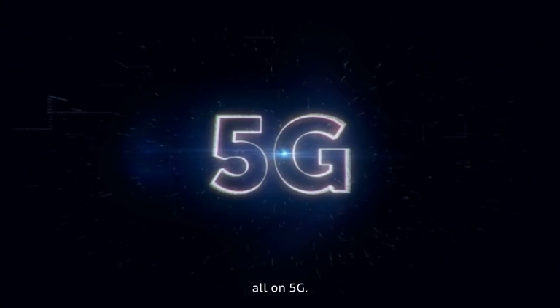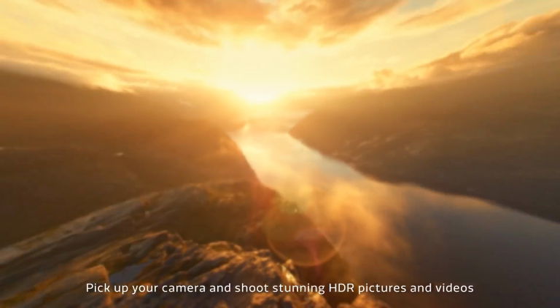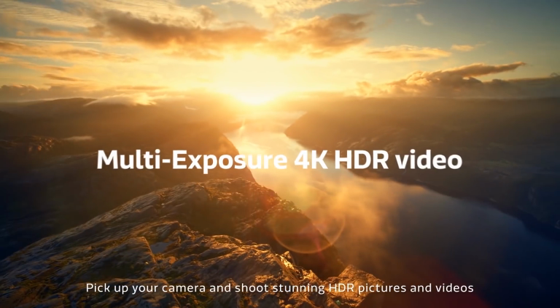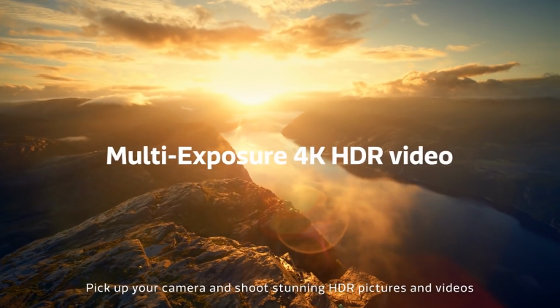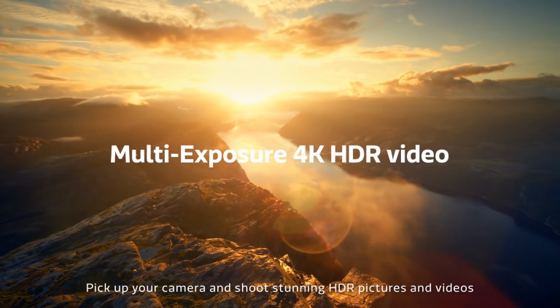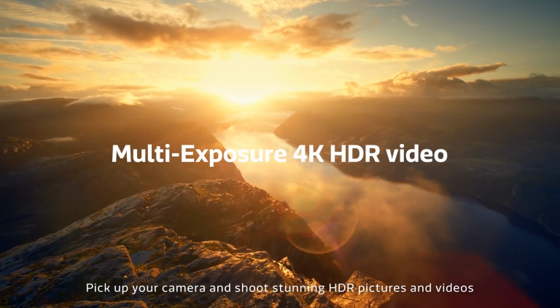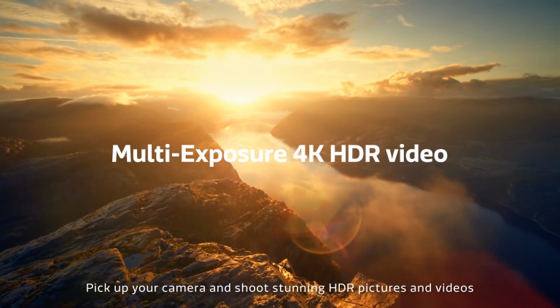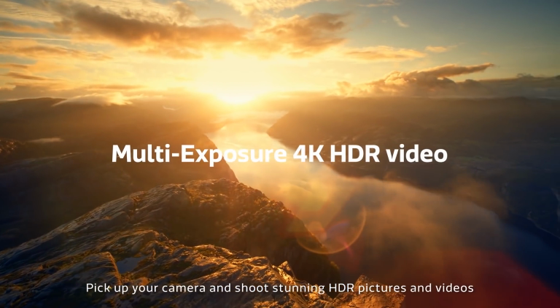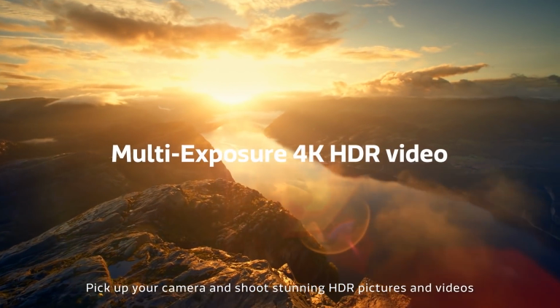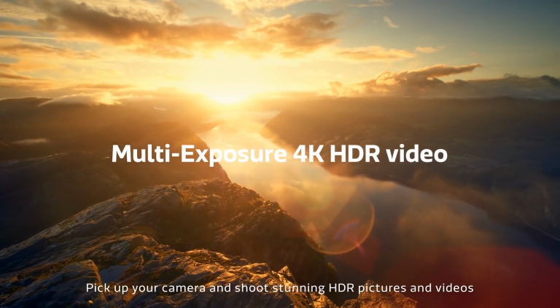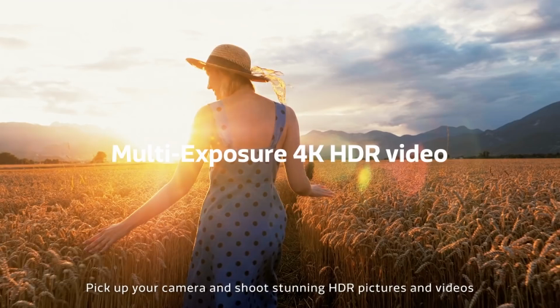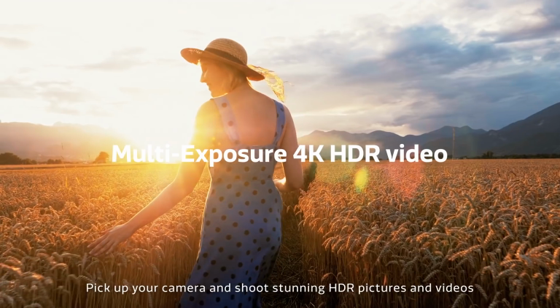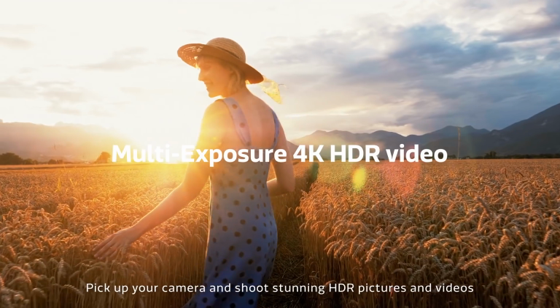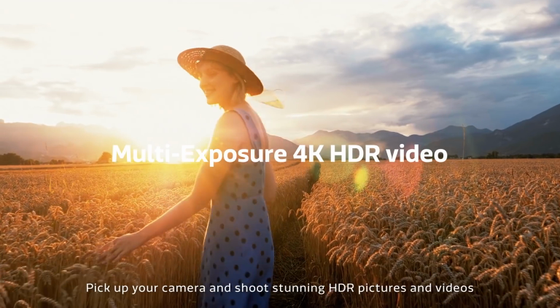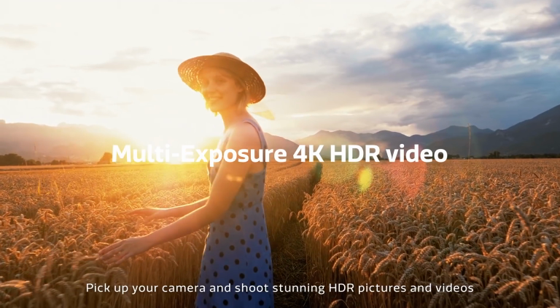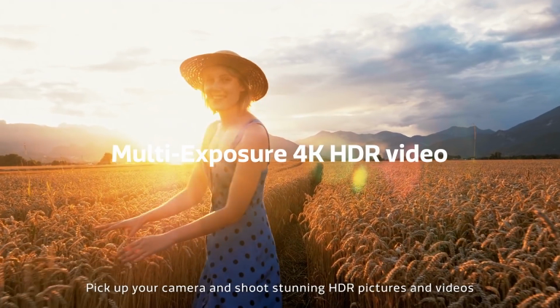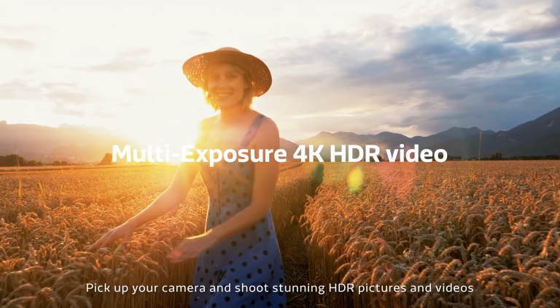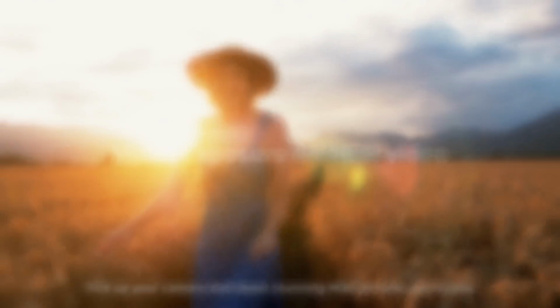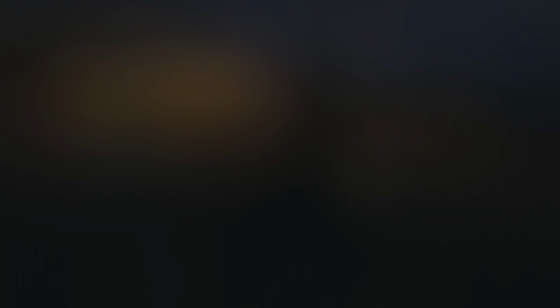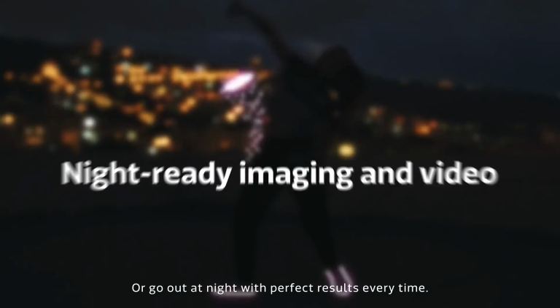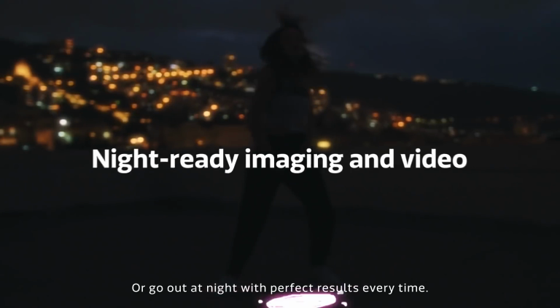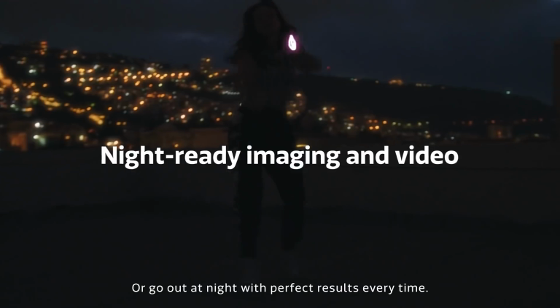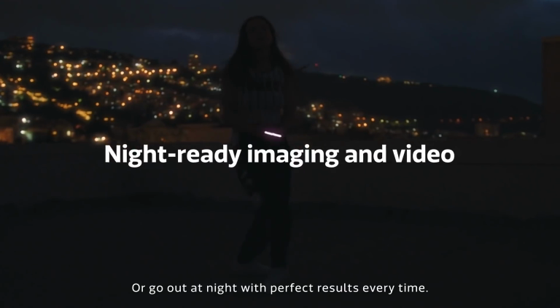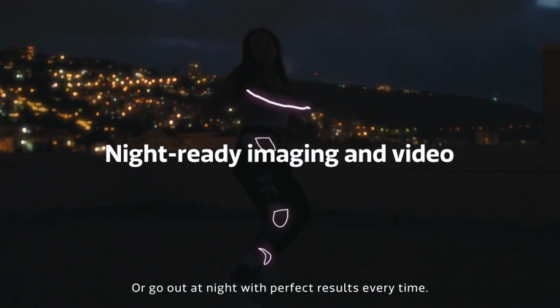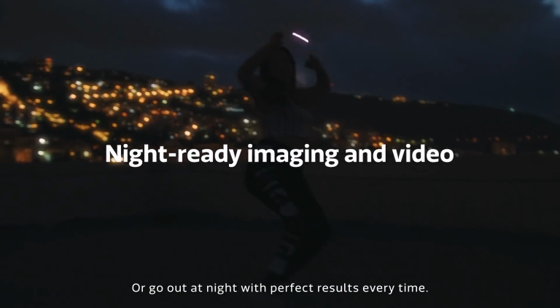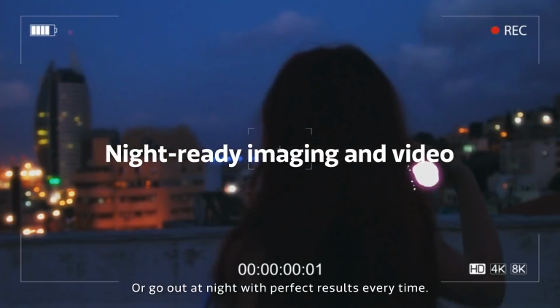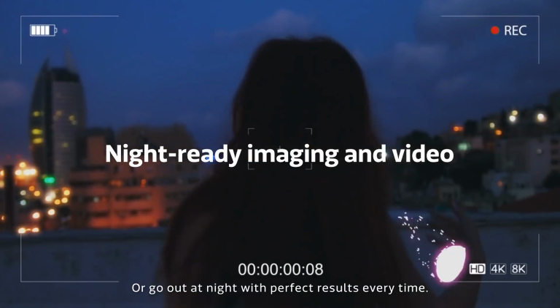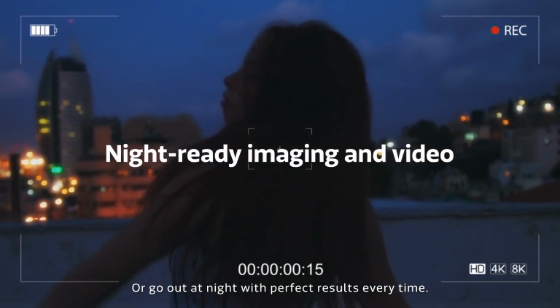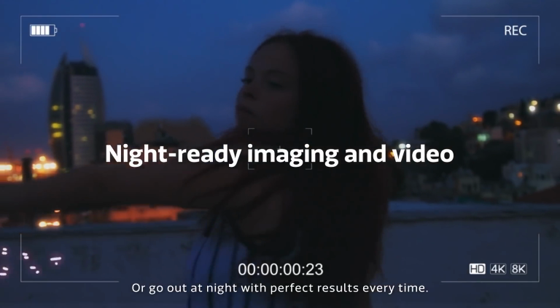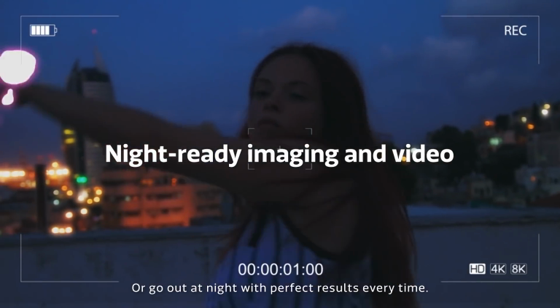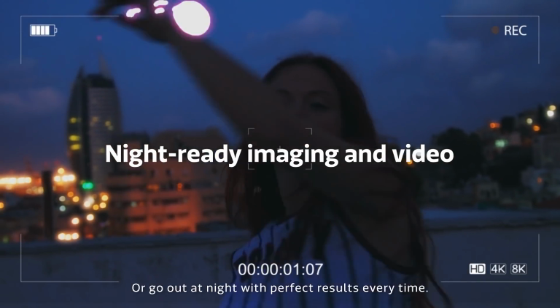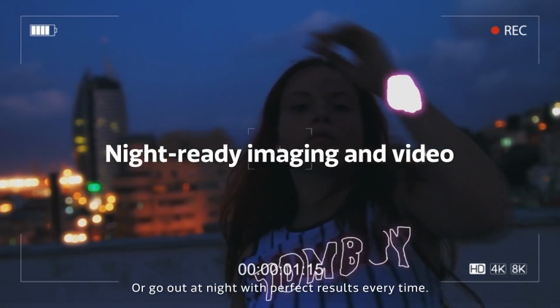Pick up your camera and shoot stunning HDR pictures and videos, or go out at night with perfect results every time.